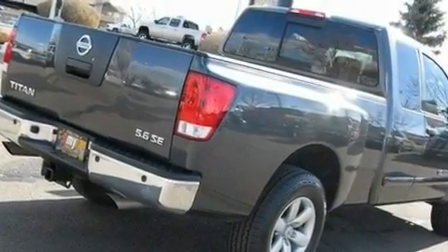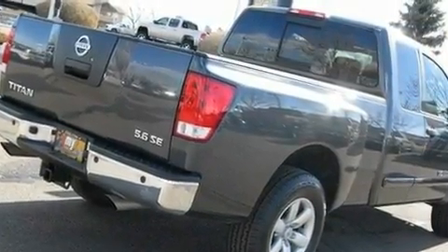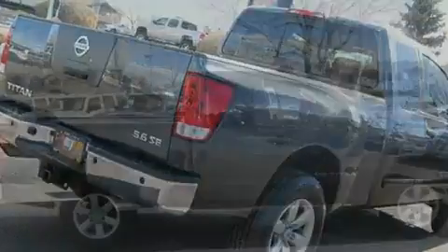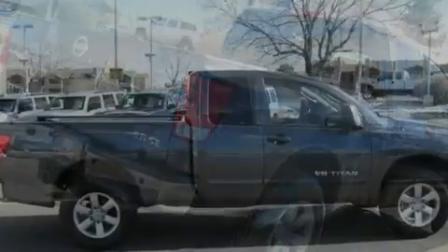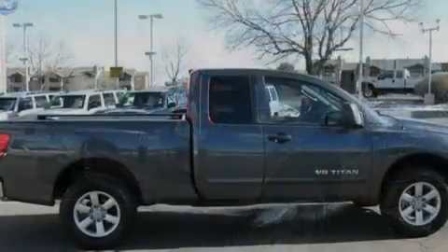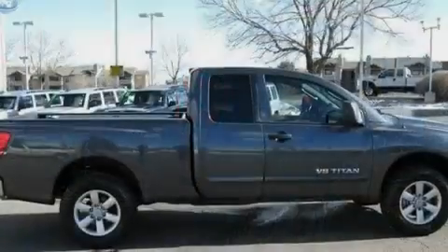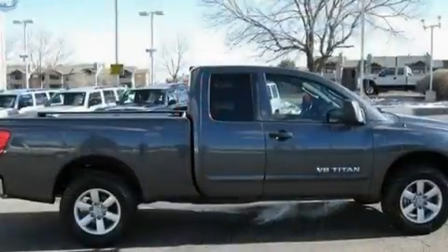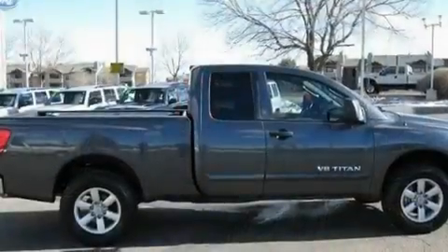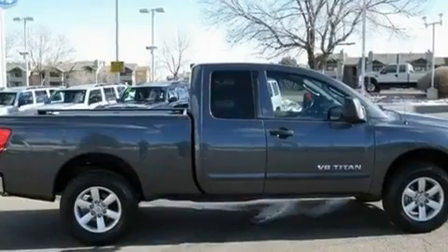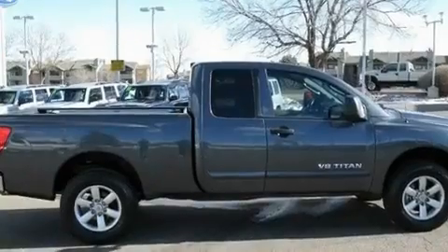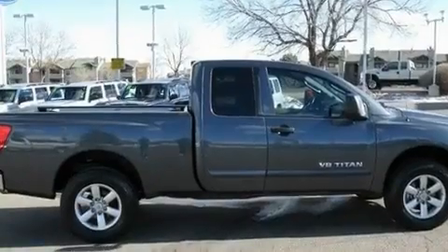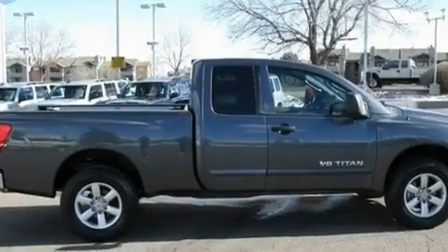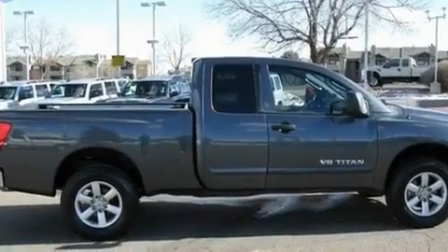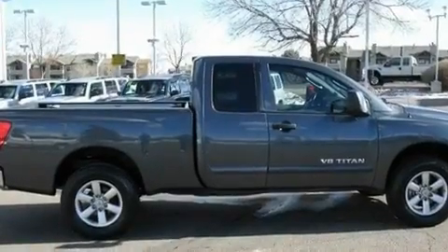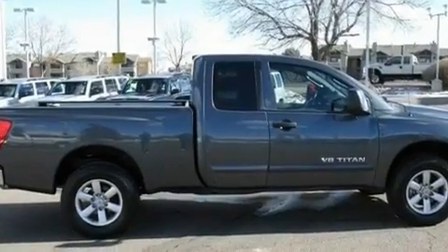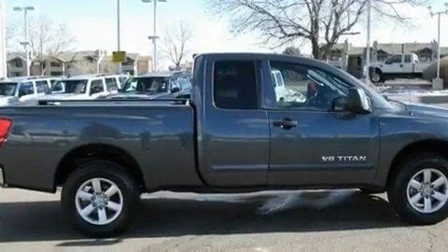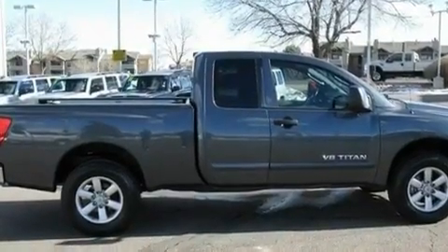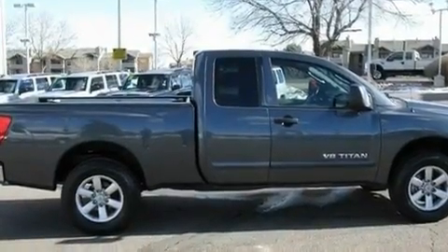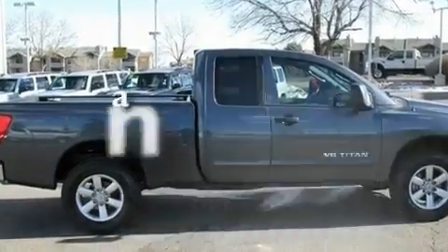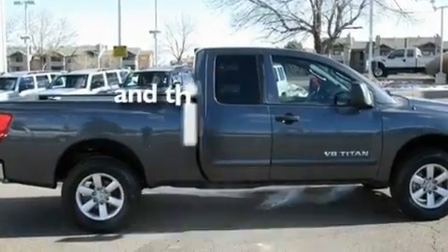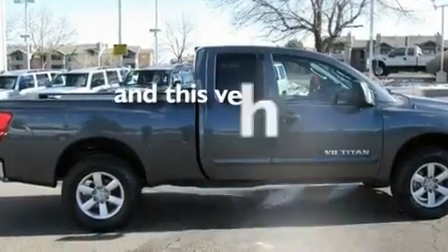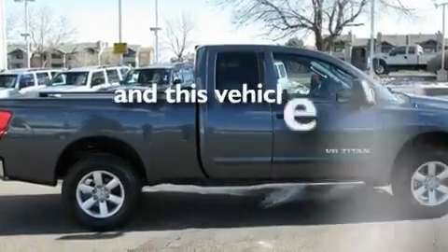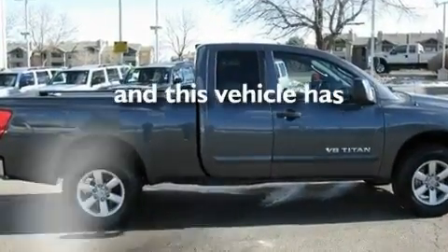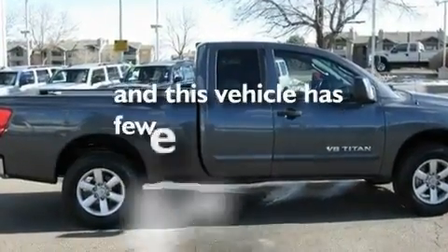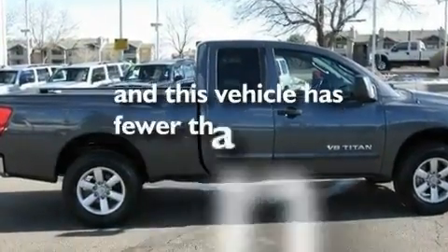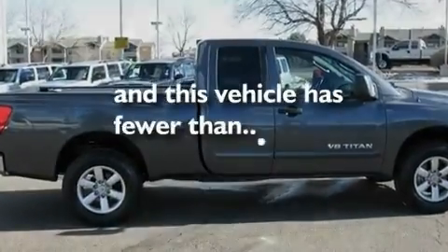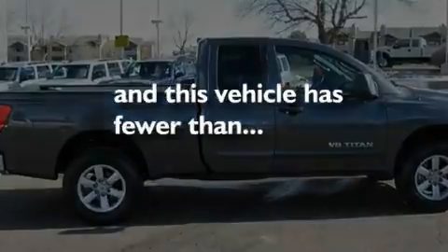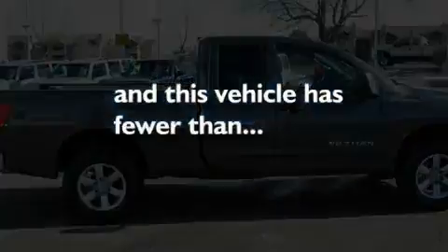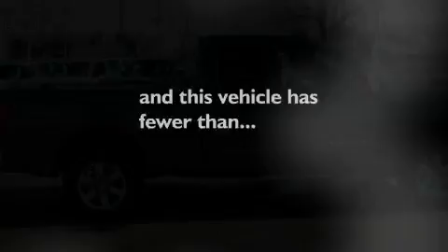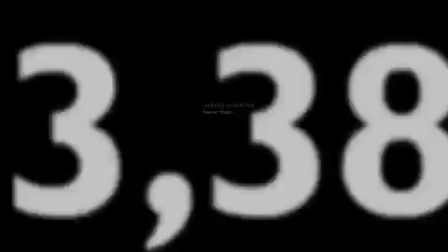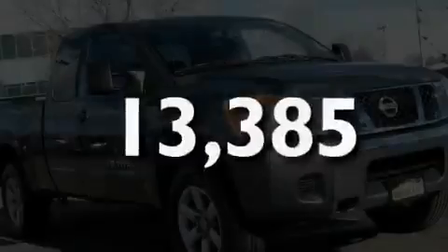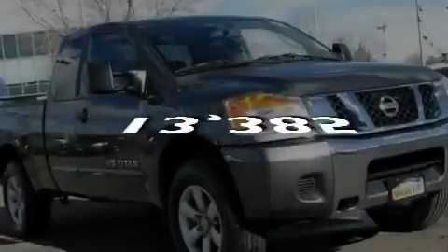It also includes an anti-lock braking system, side curtain airbags, and this vehicle has fewer than 14,000 miles on the odometer.